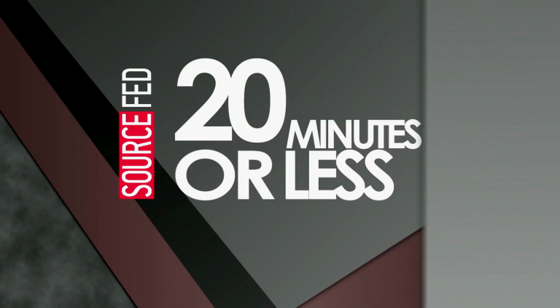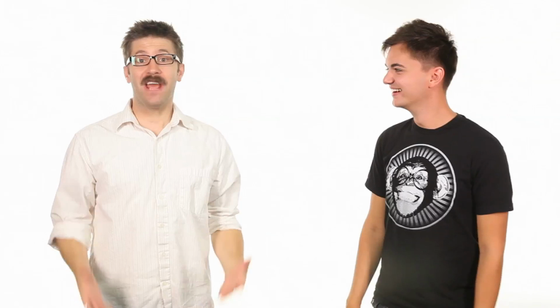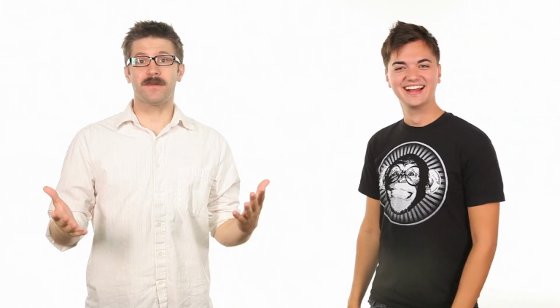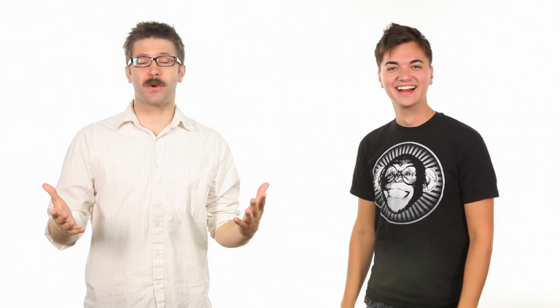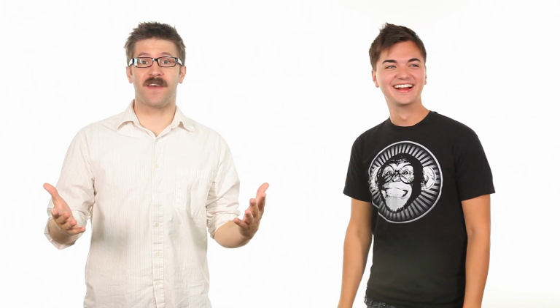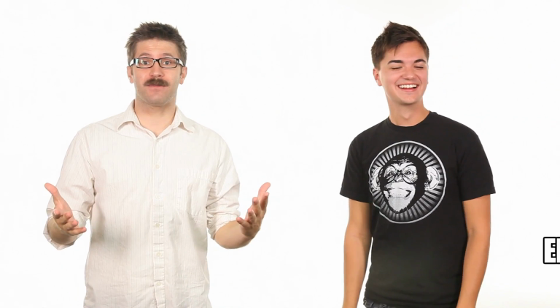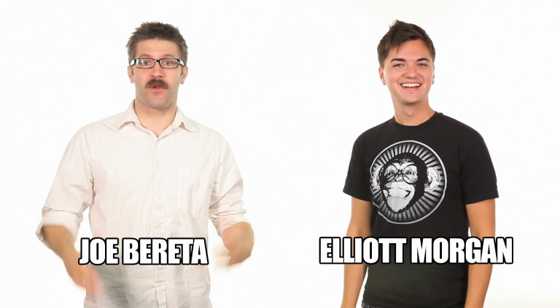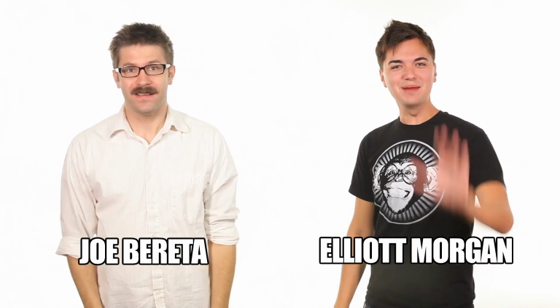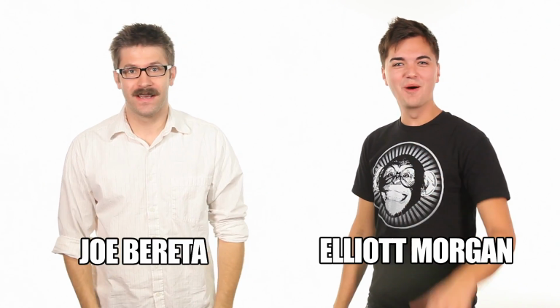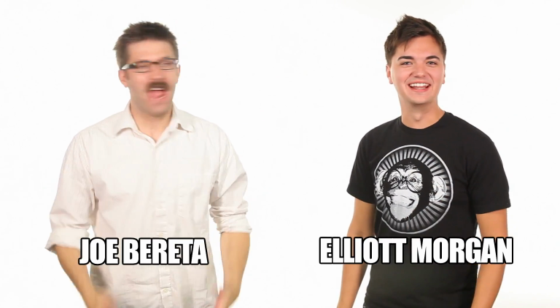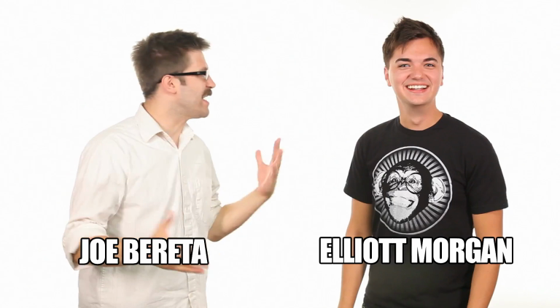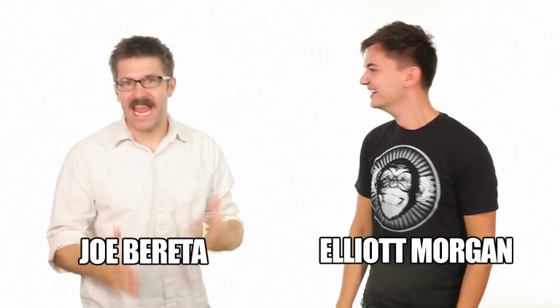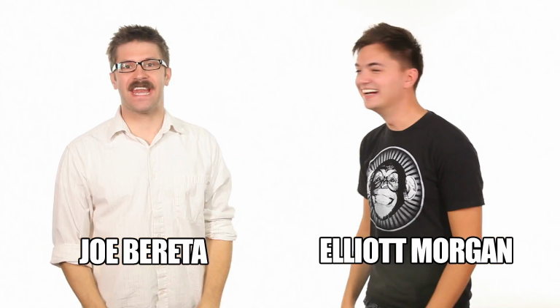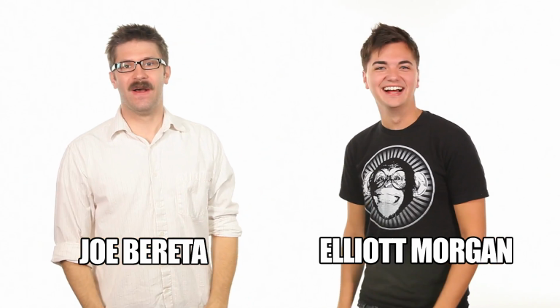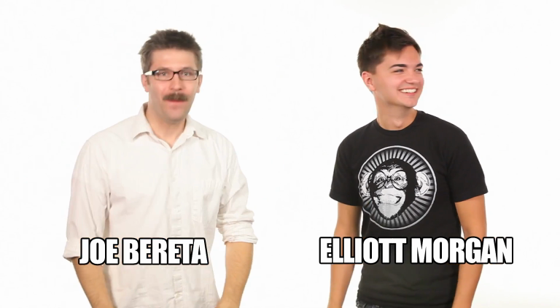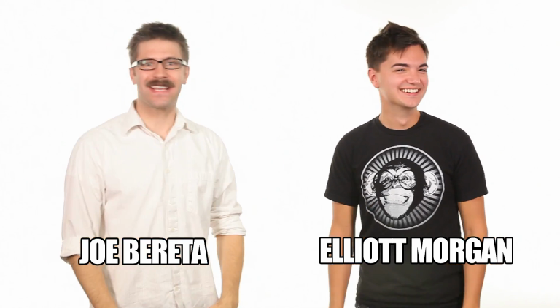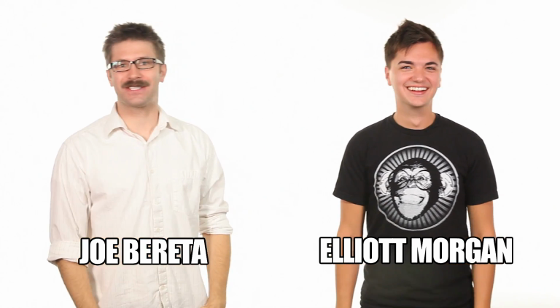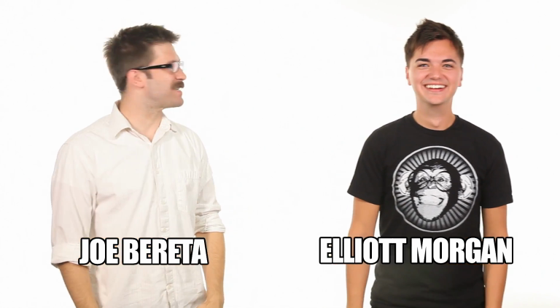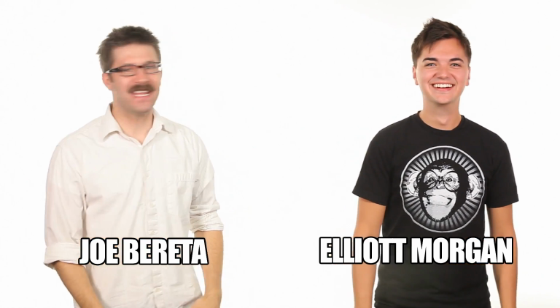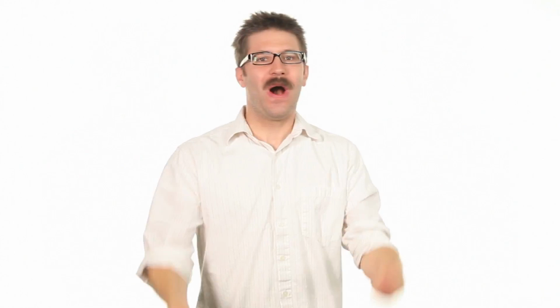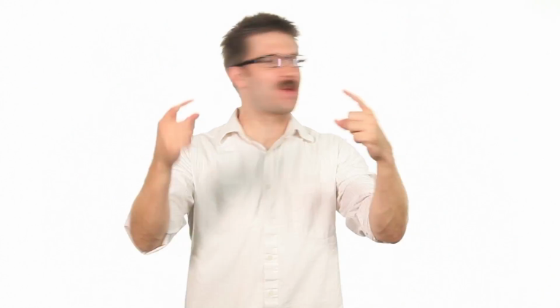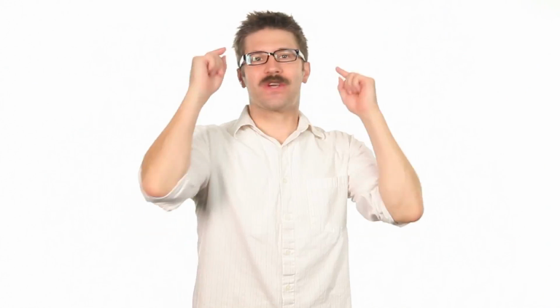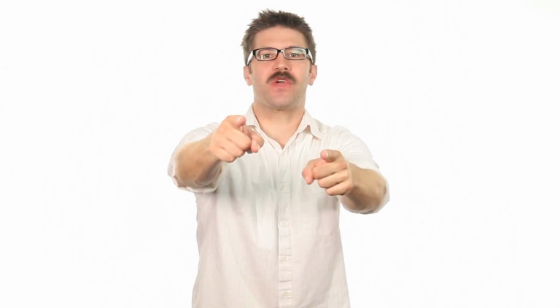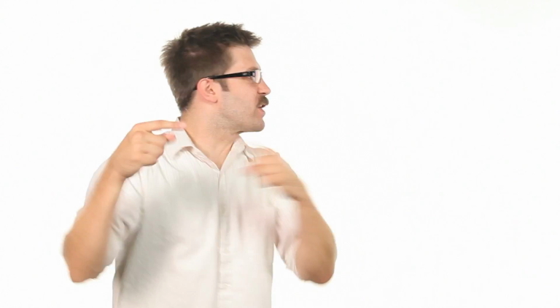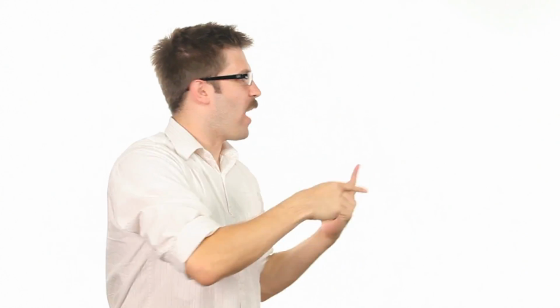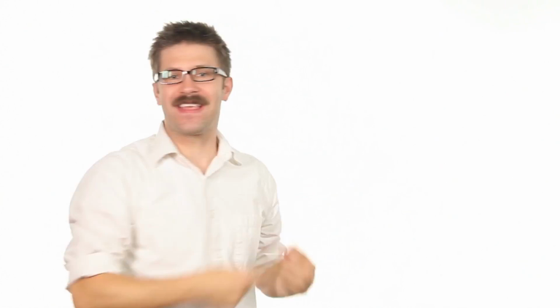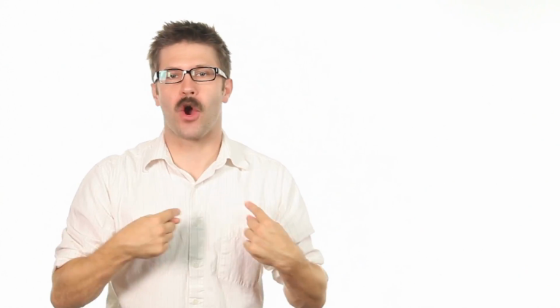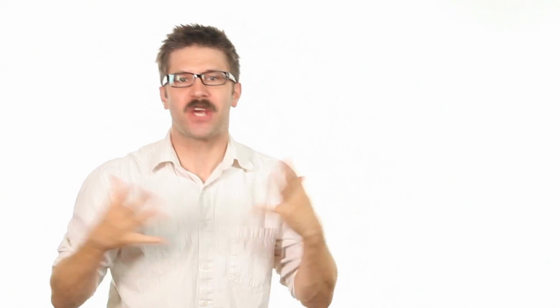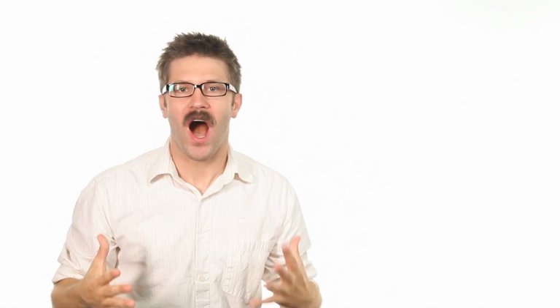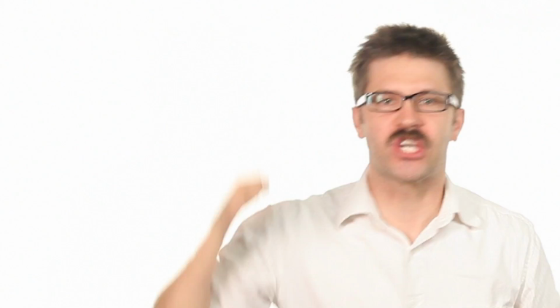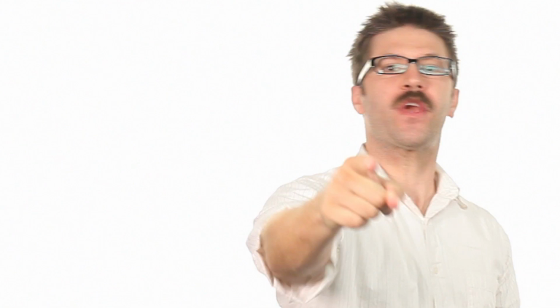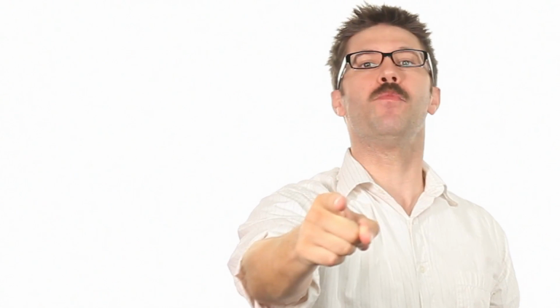Hey, welcome to SourceFed. I'm Joe Barretto. I'm Ellie Morgan. And we did it! Oh my gosh, you guys, we did it! Go you, go Elliot, go me, go us, go humans!